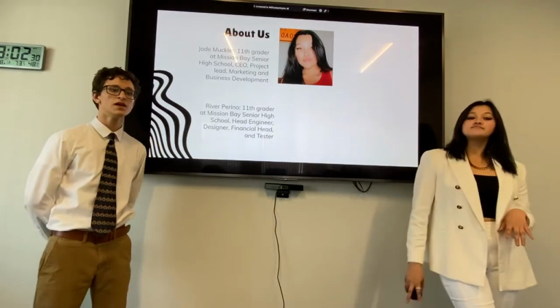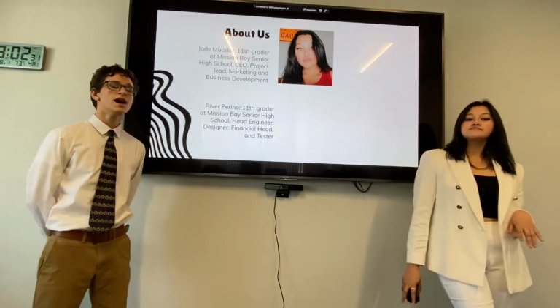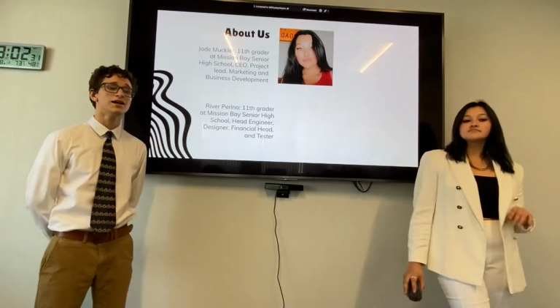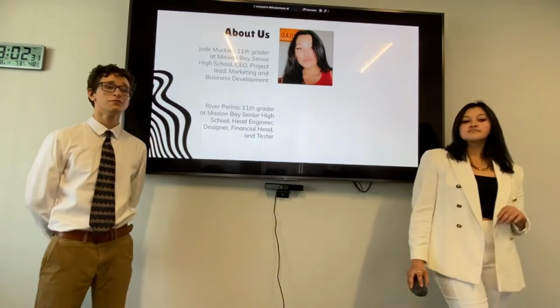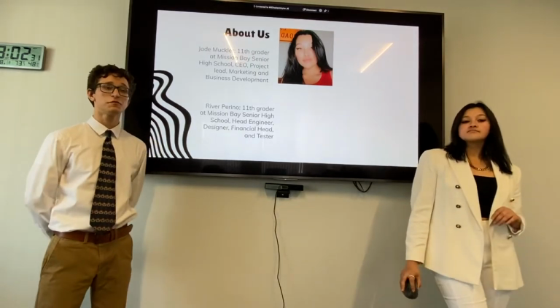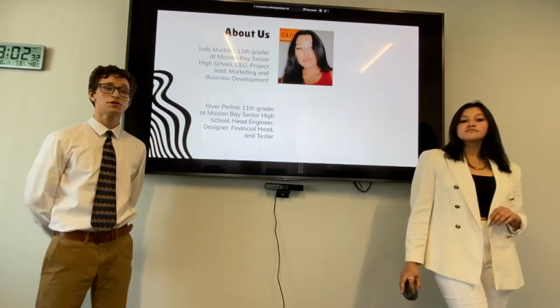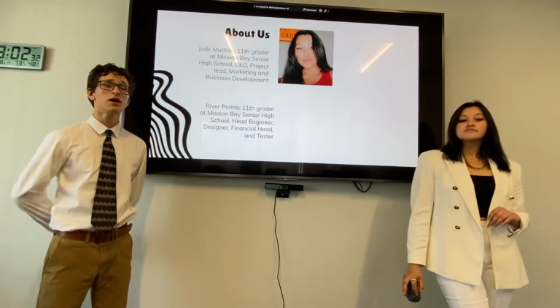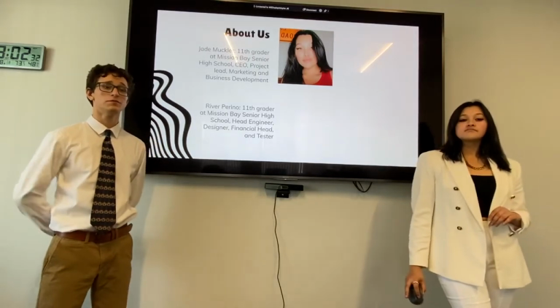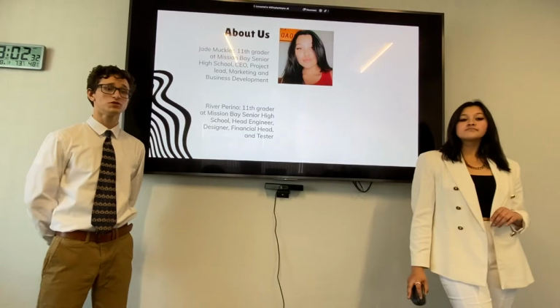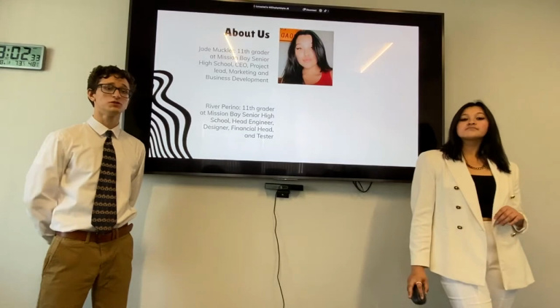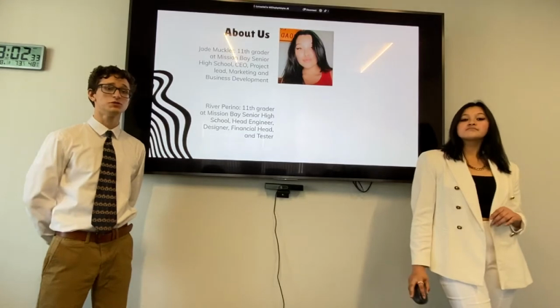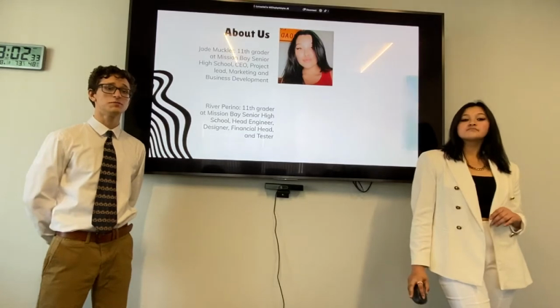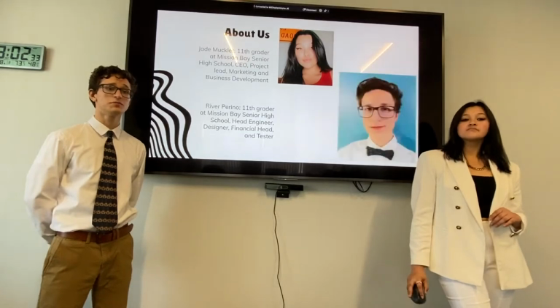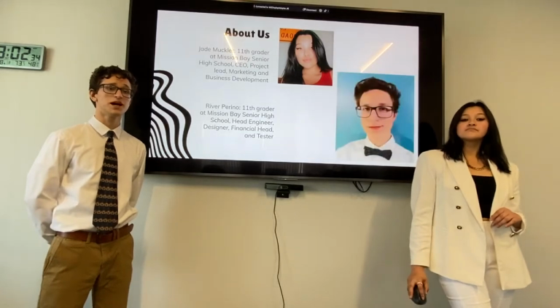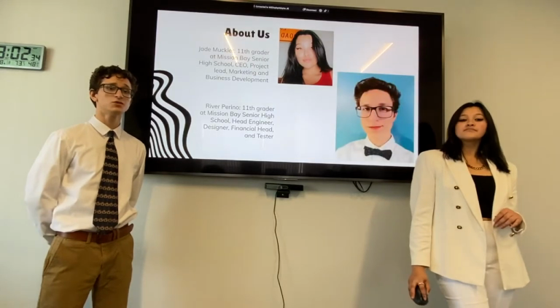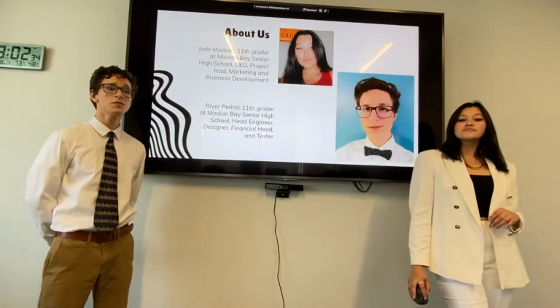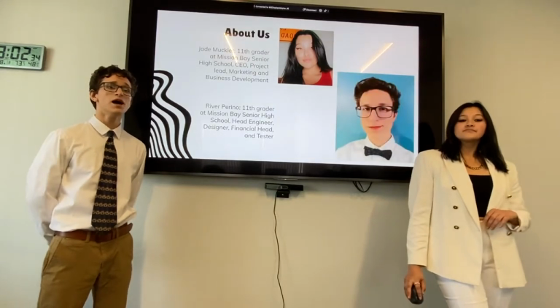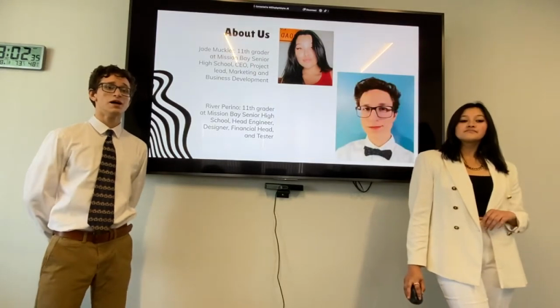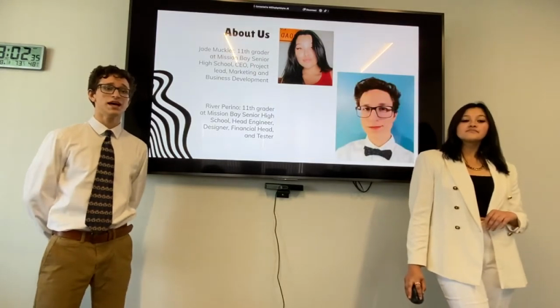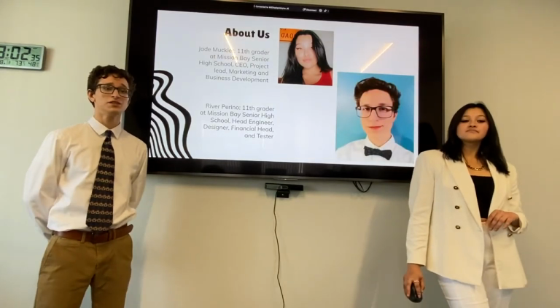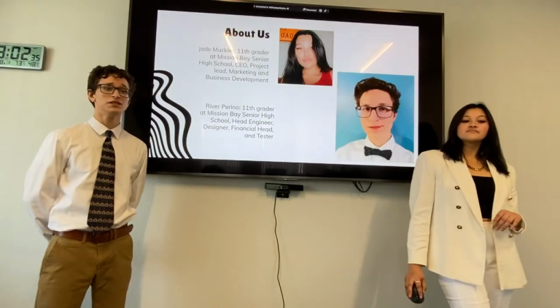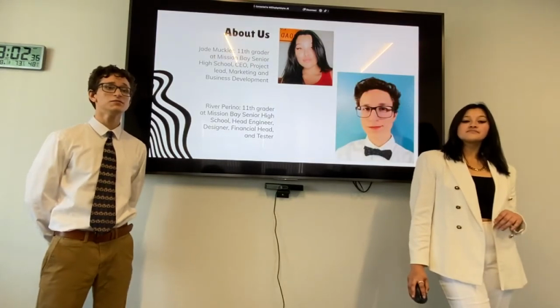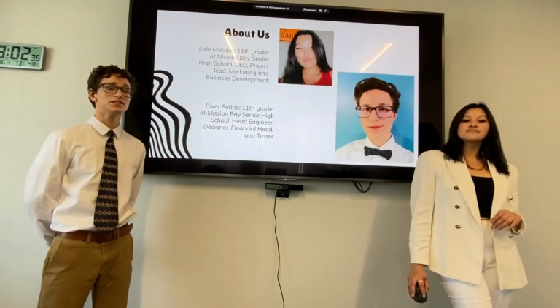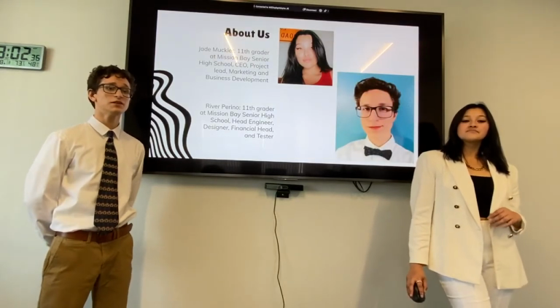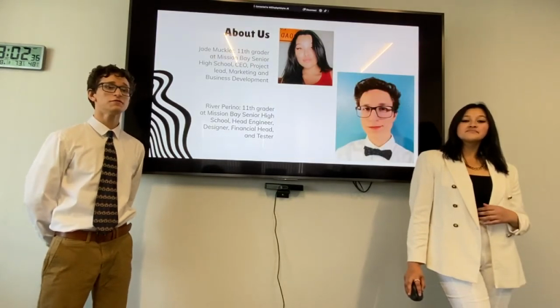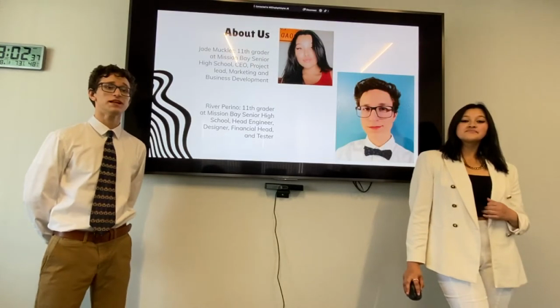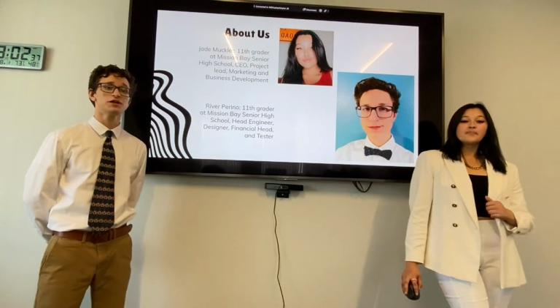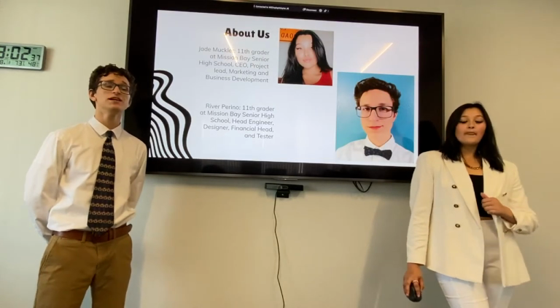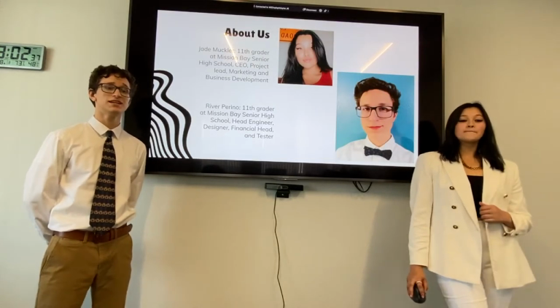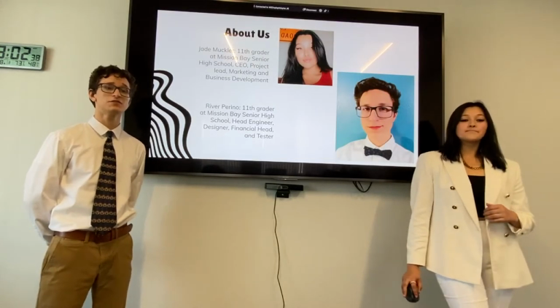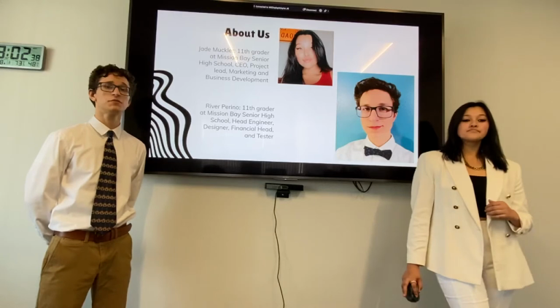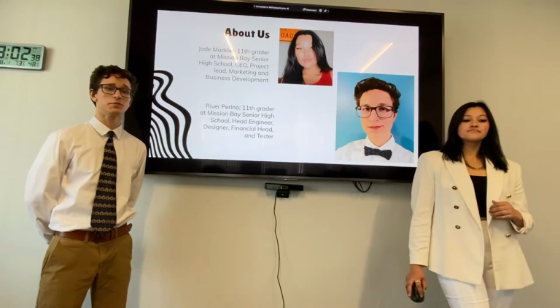Hi, I'm River Perino. I'm also a junior at Mission Bay High School. I'm the head engineer, designer, financial head, and tester for Bjornbox.